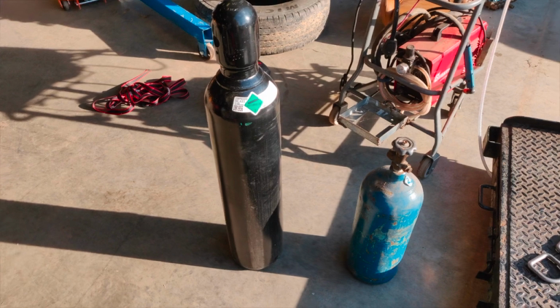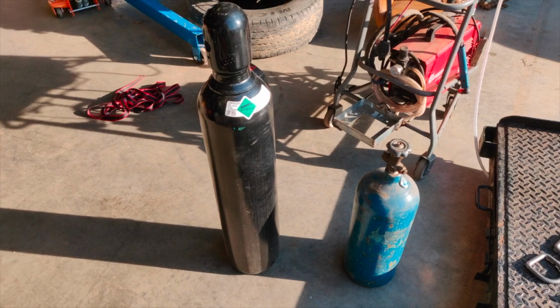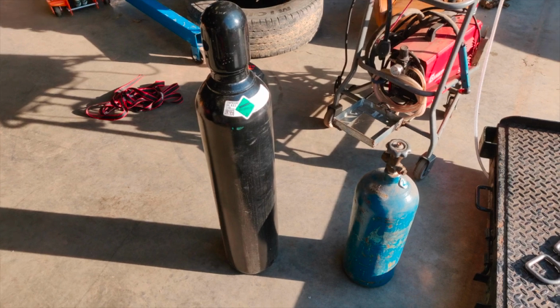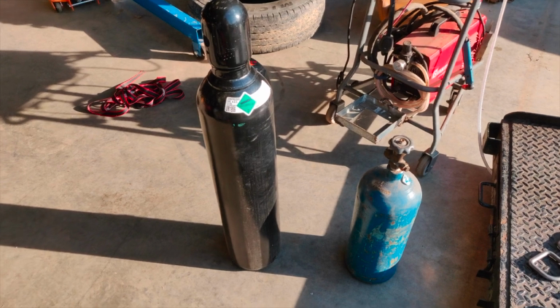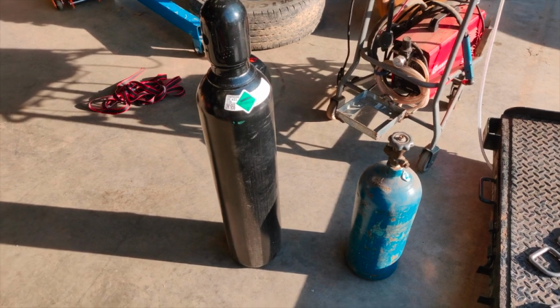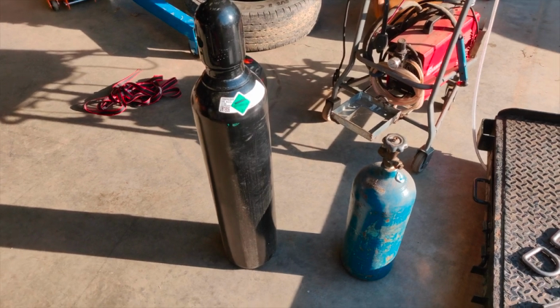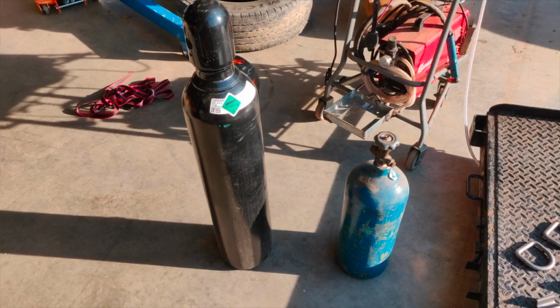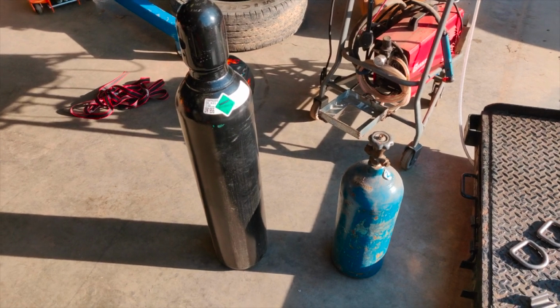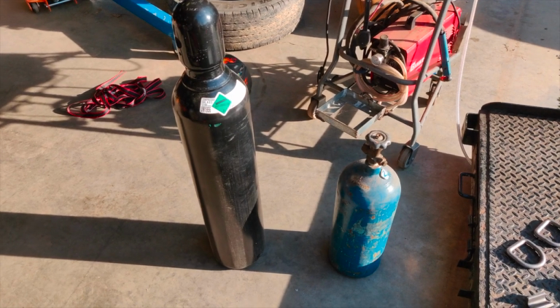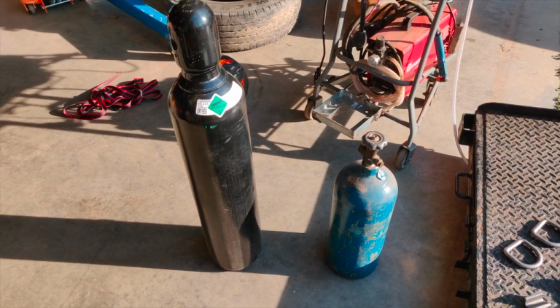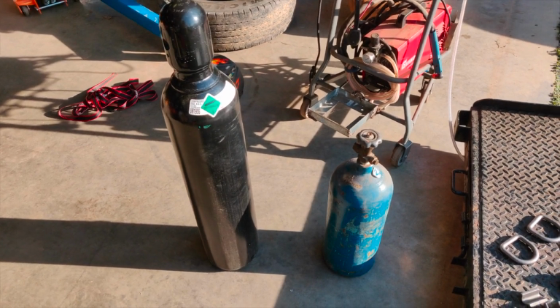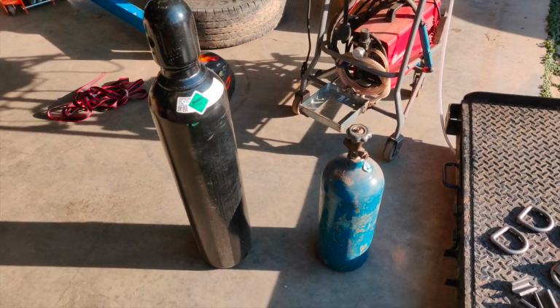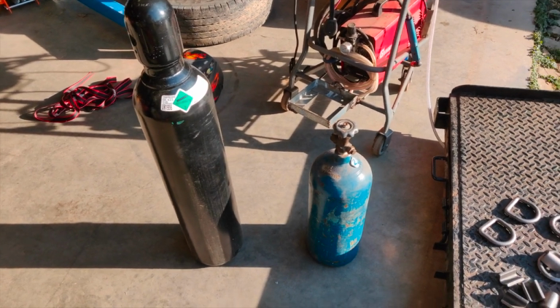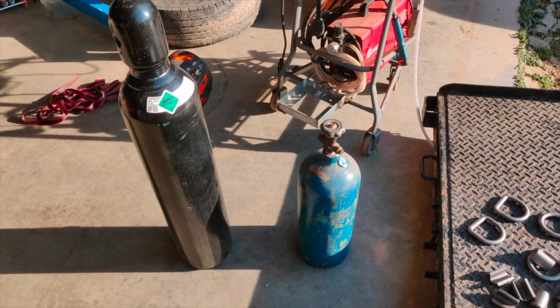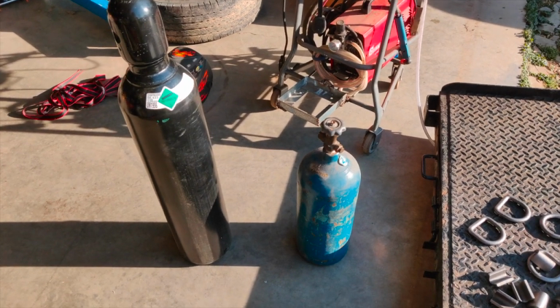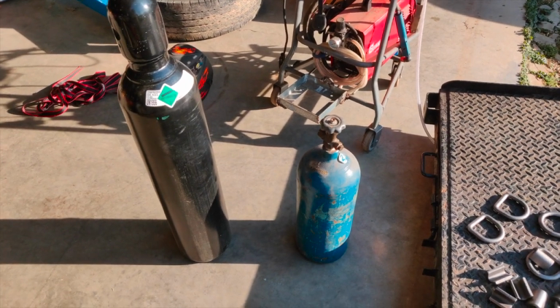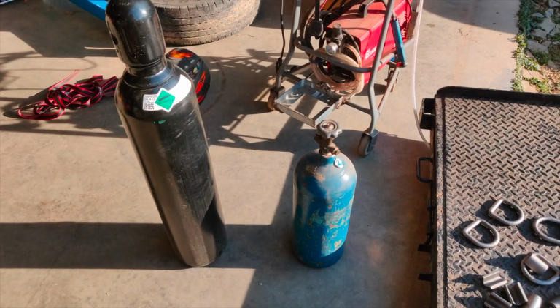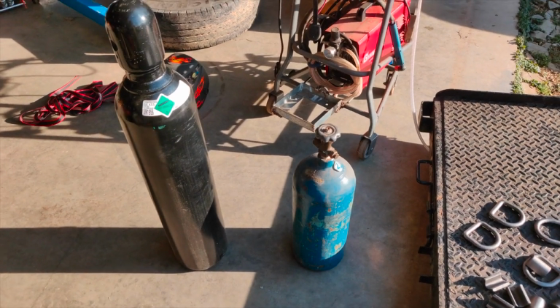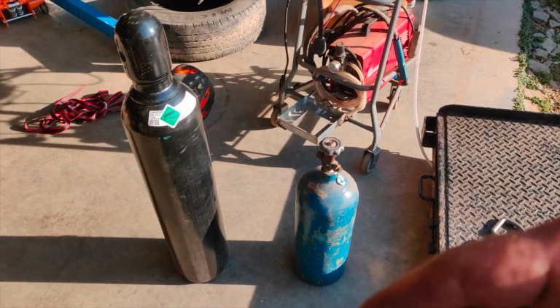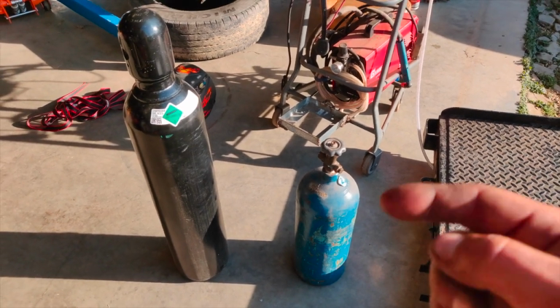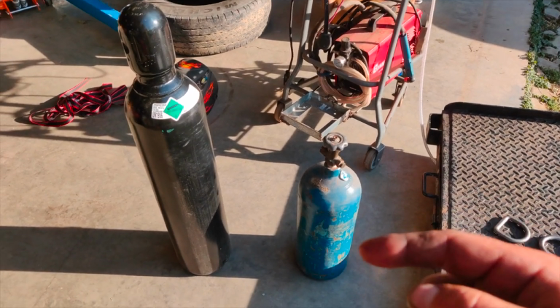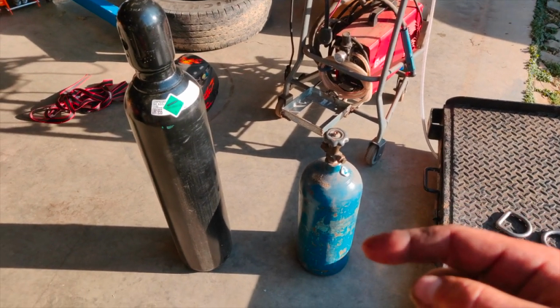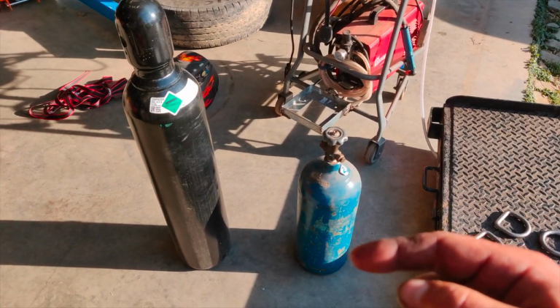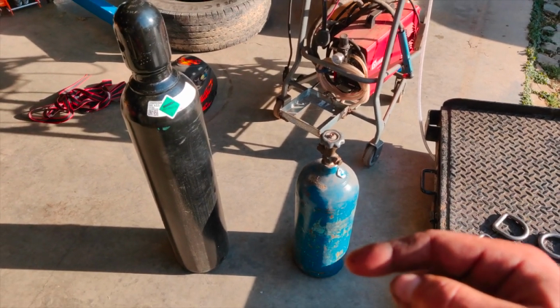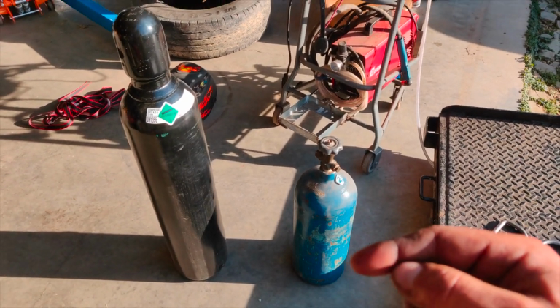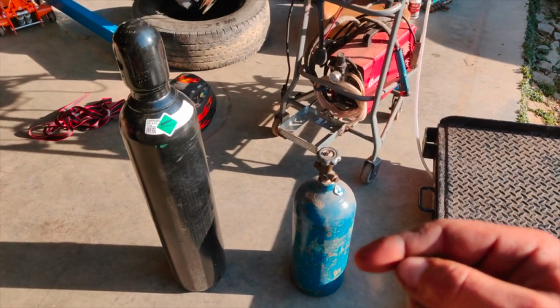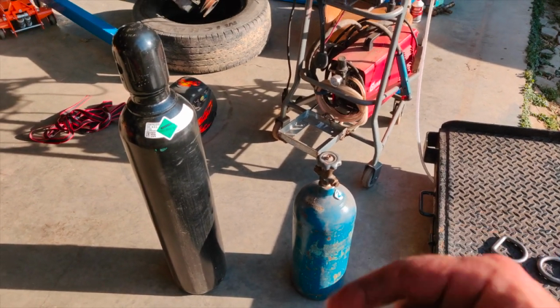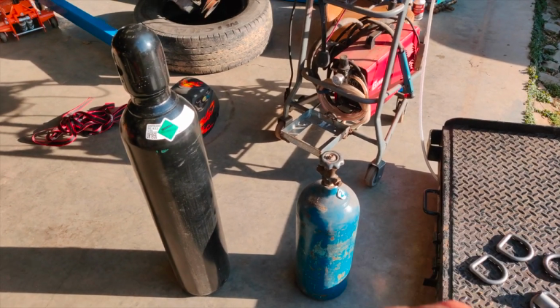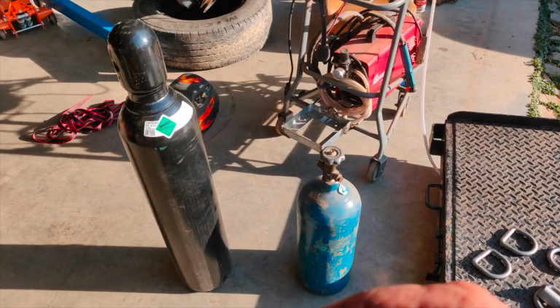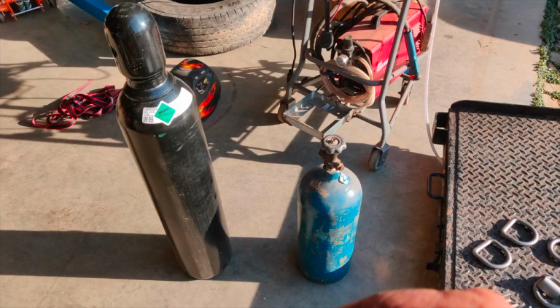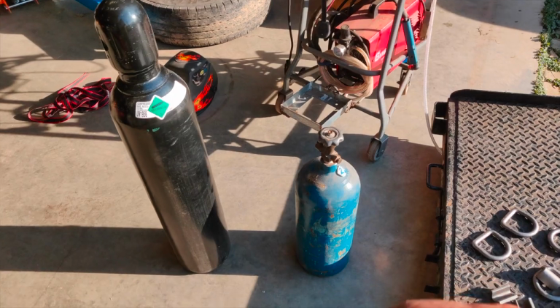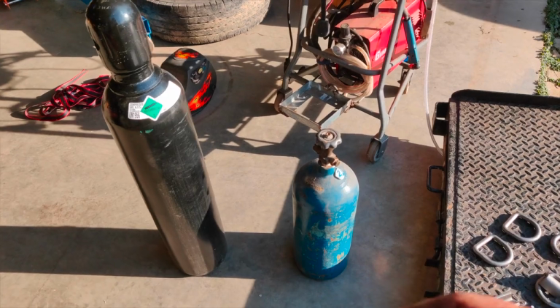Hey everyone, it's been a while so I'm going to try to get back into it with a quick video on a little welding project.